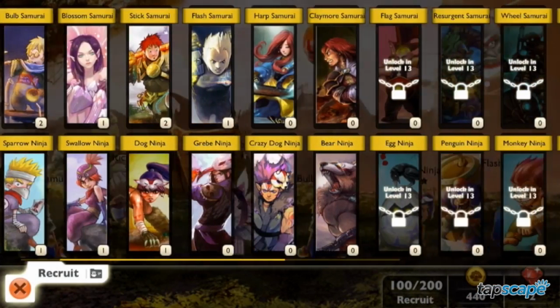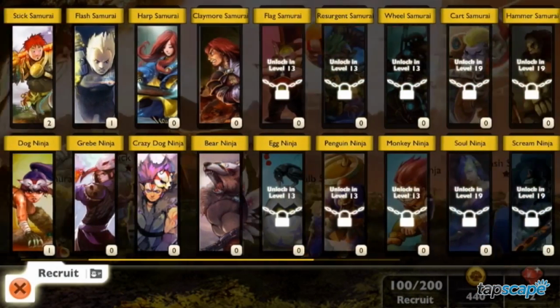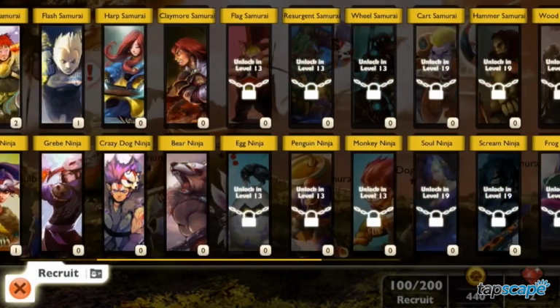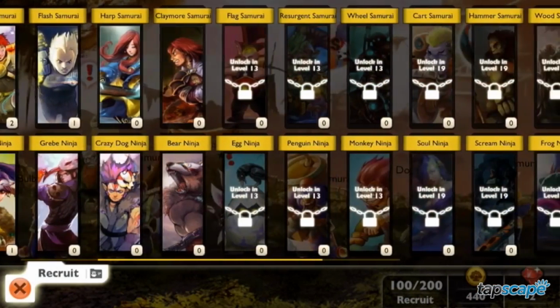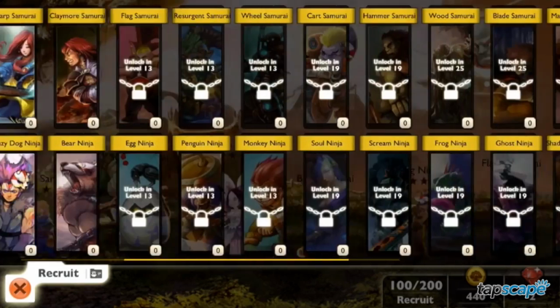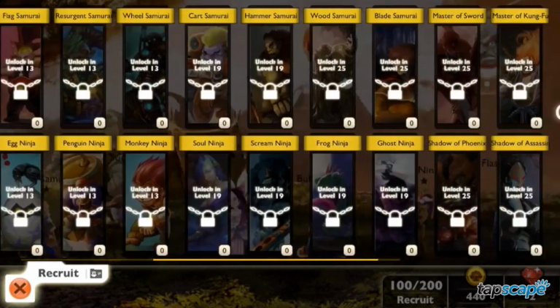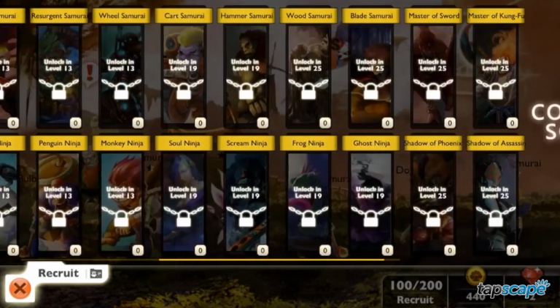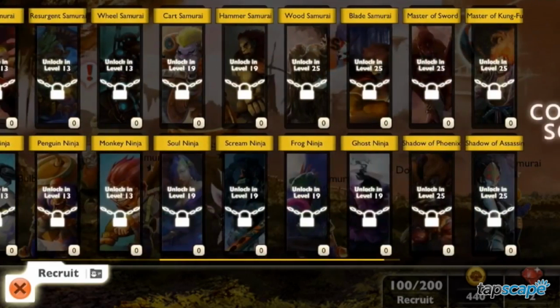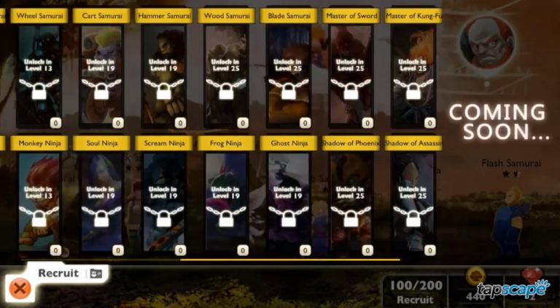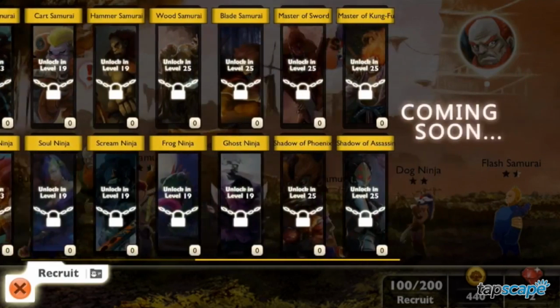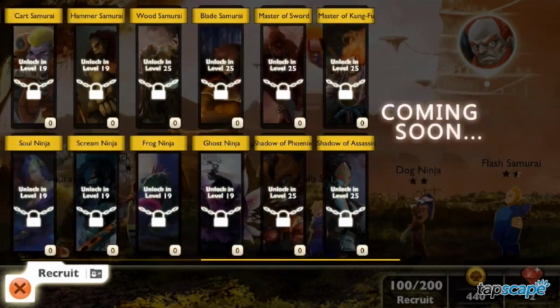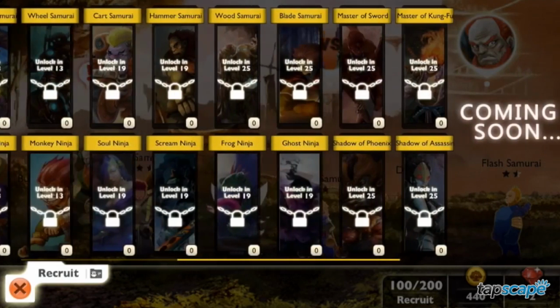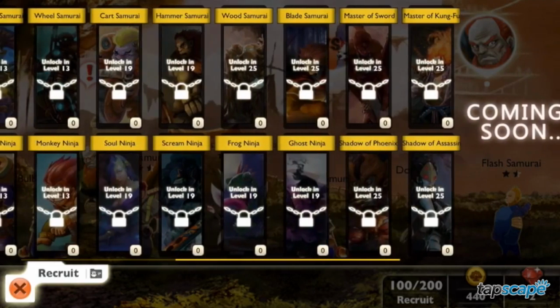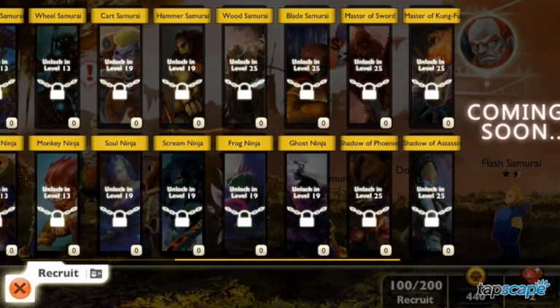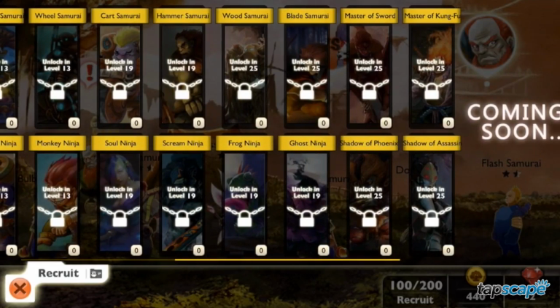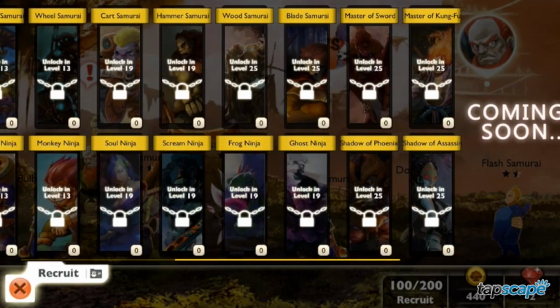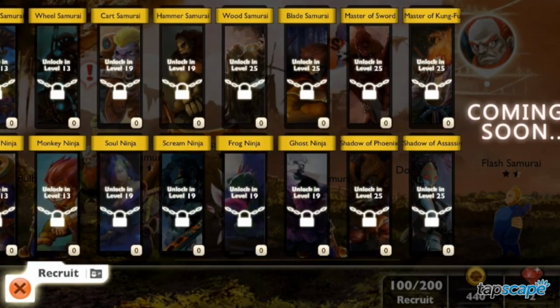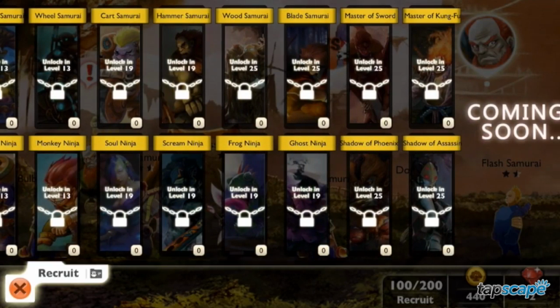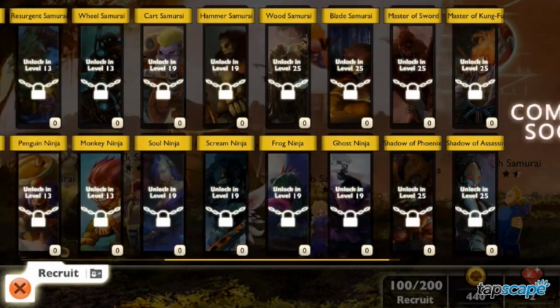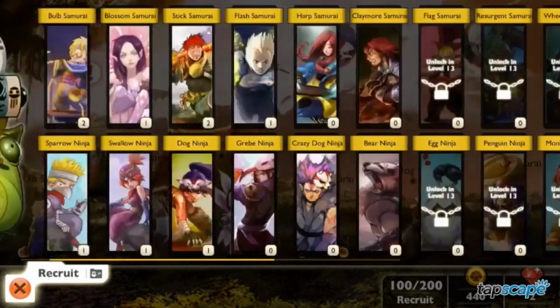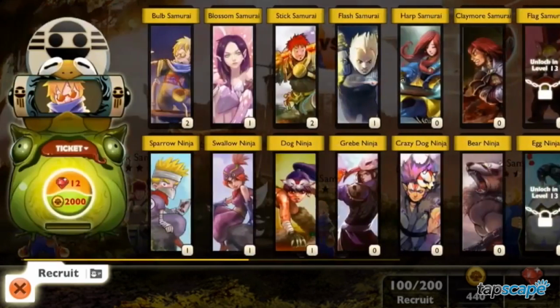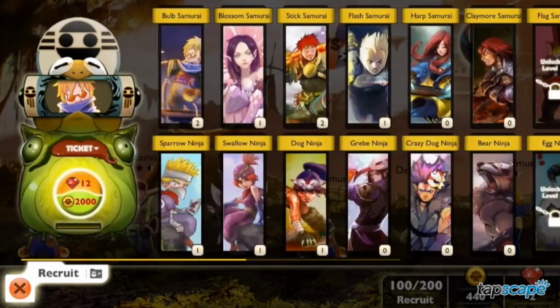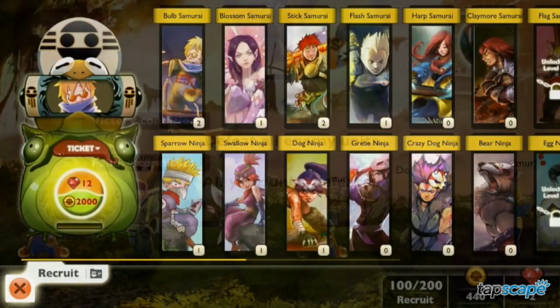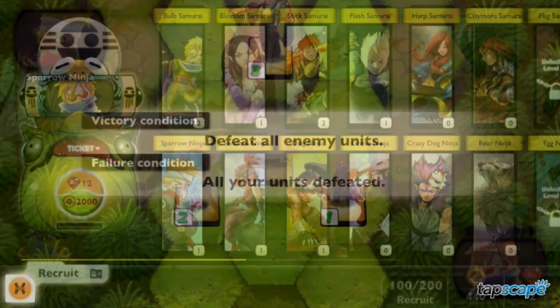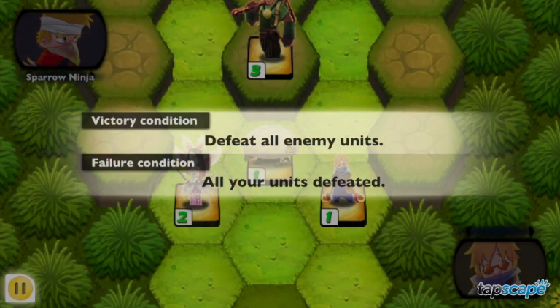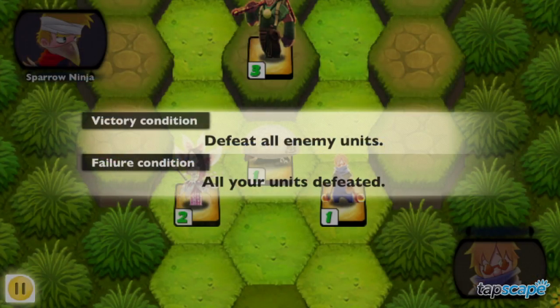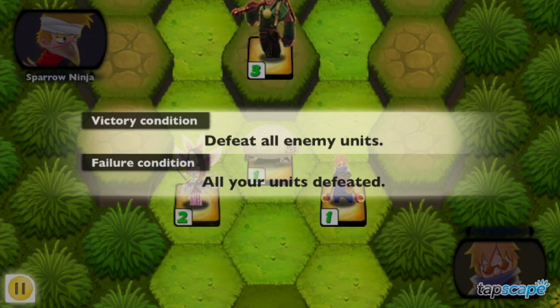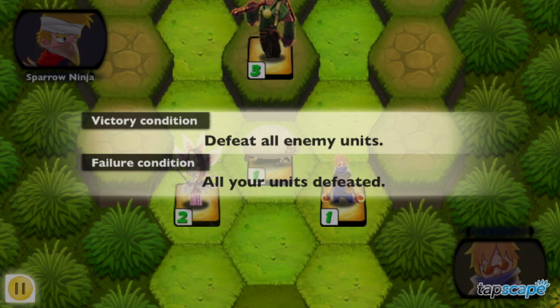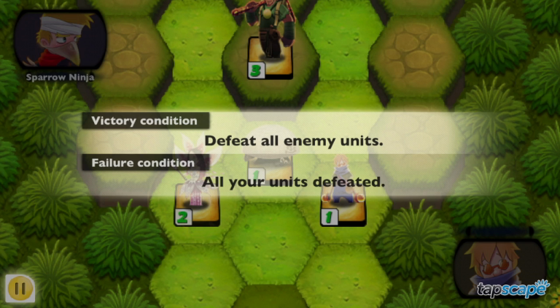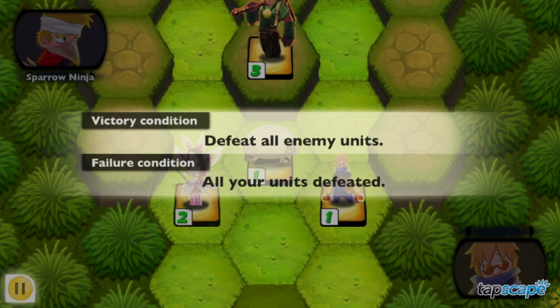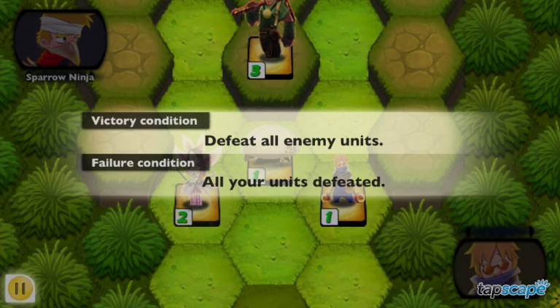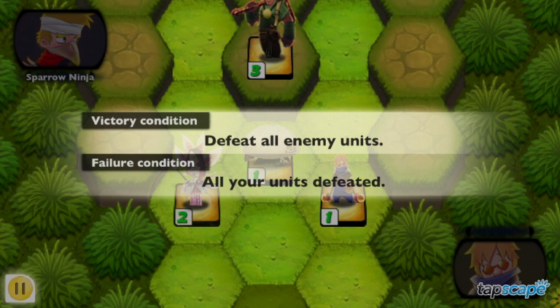Featuring over 30 warriors with special abilities, plus two dozen gorgeous maps to explore, you'll never tire of this turn-based battle simulator.